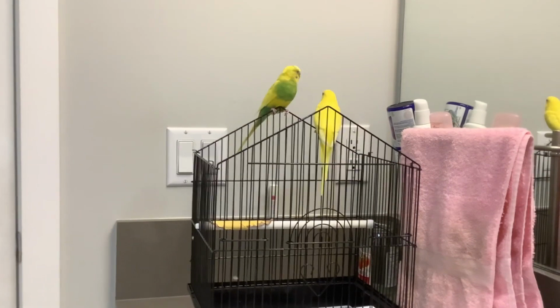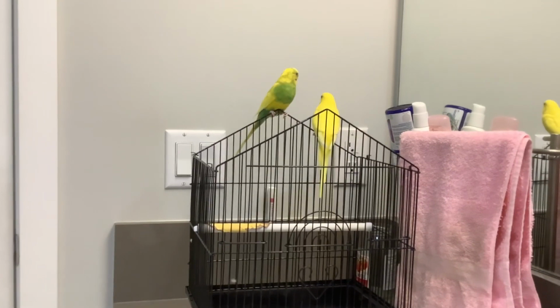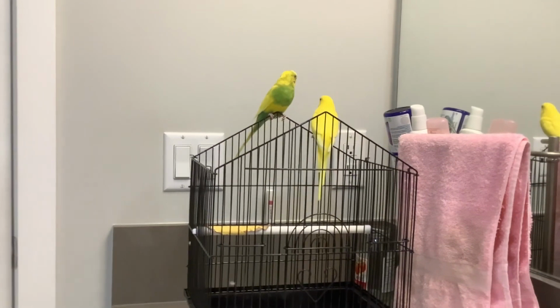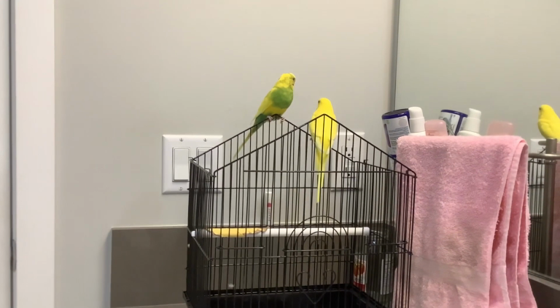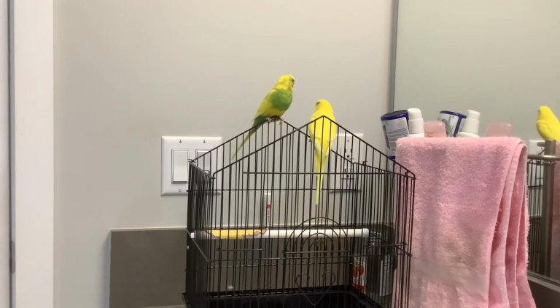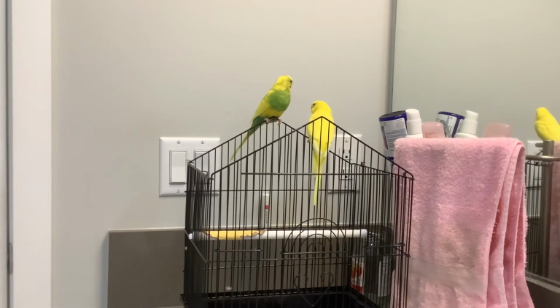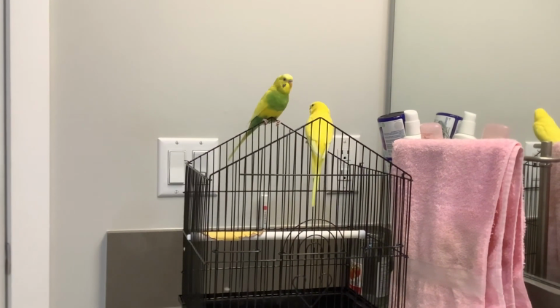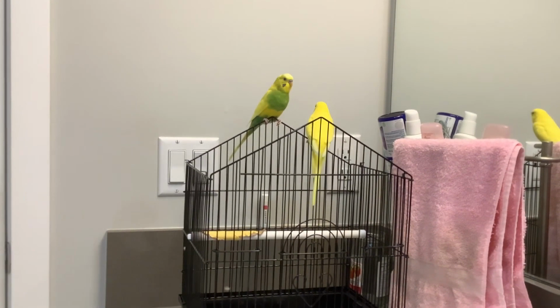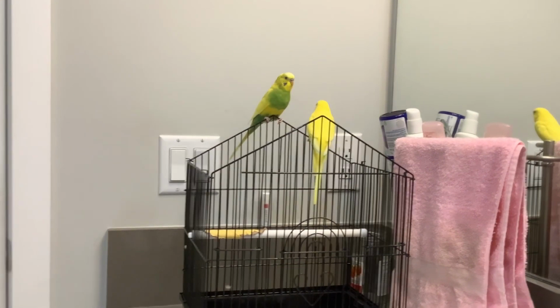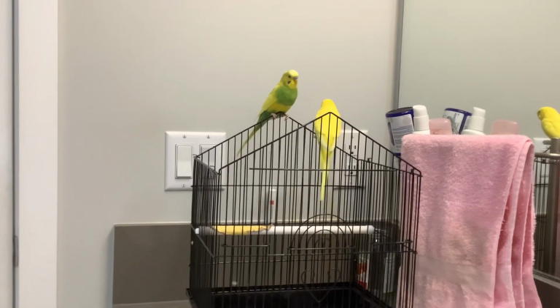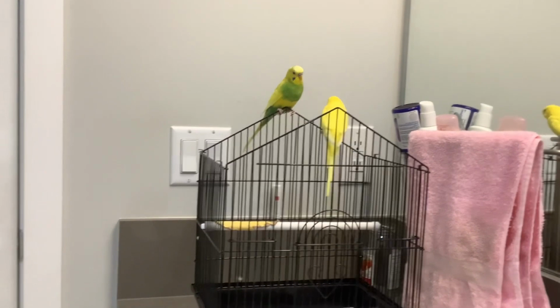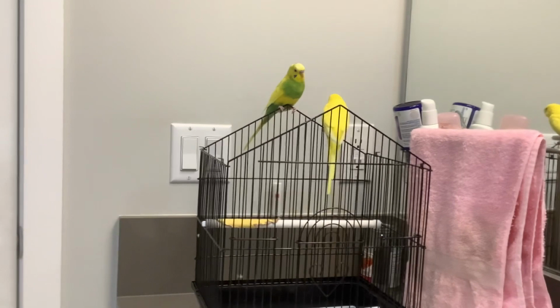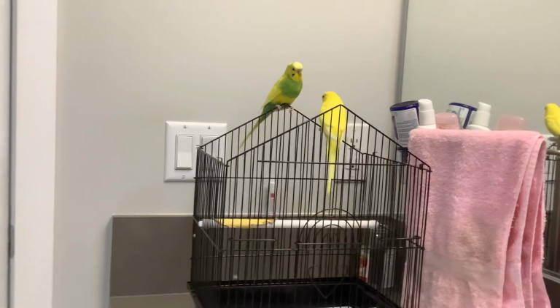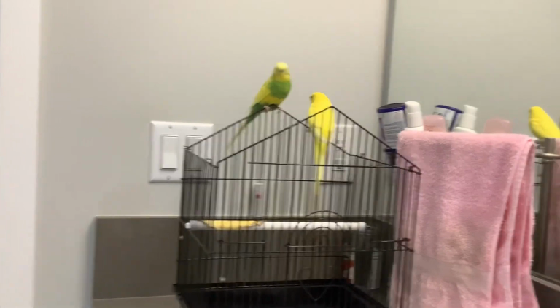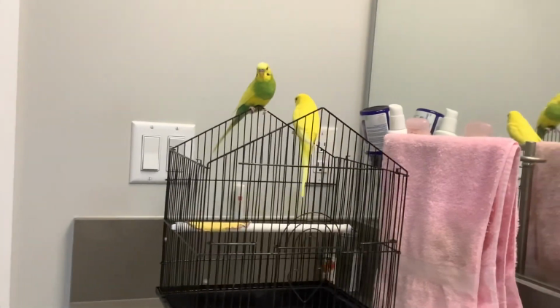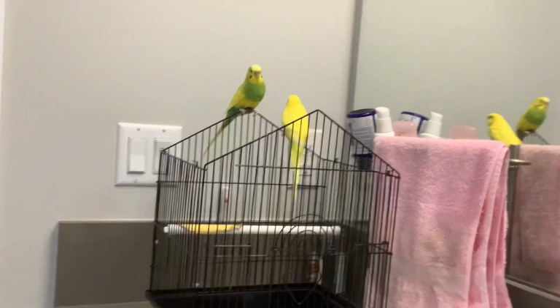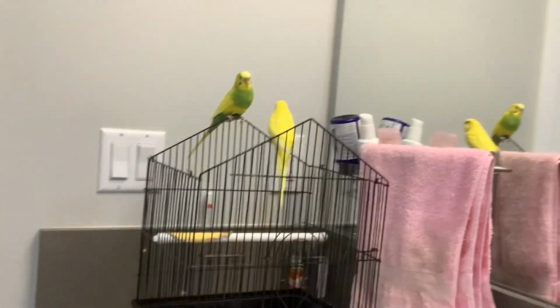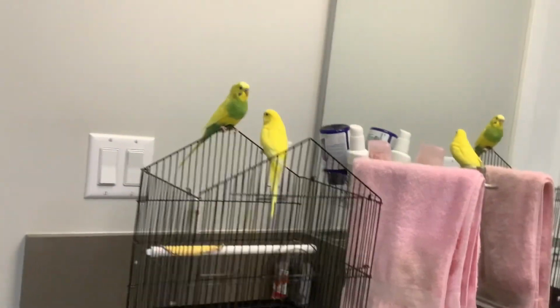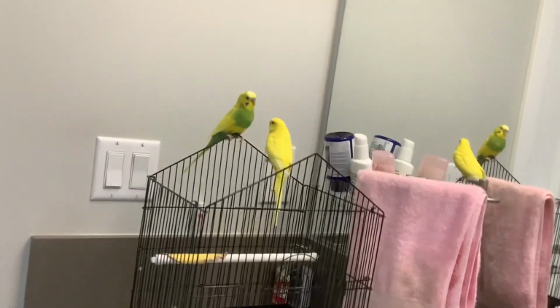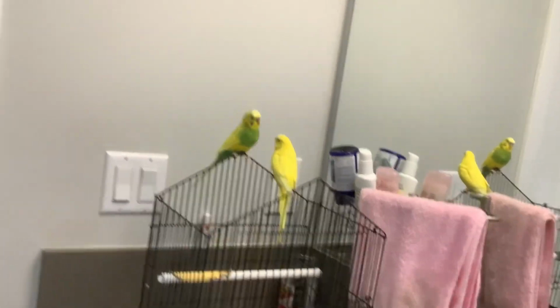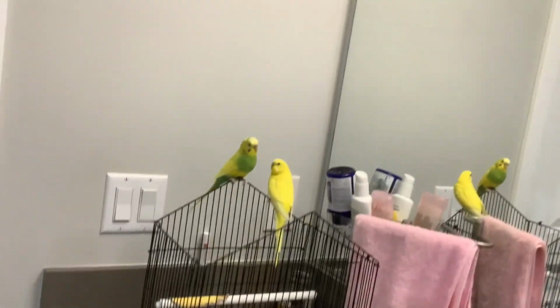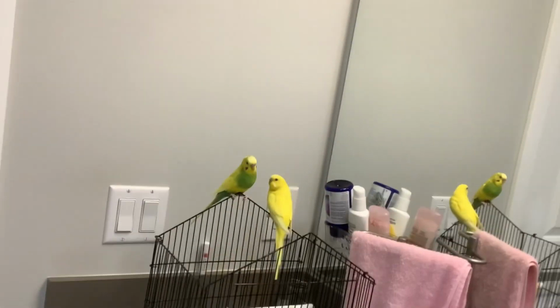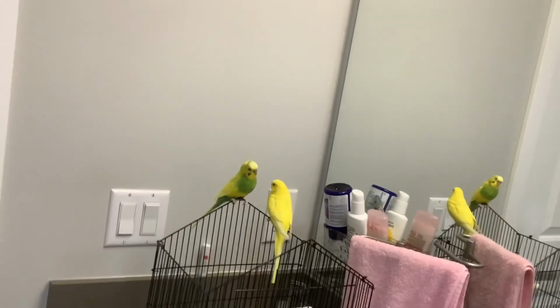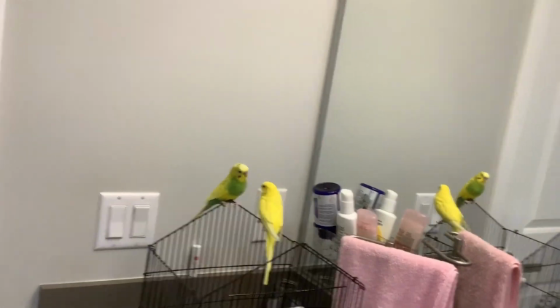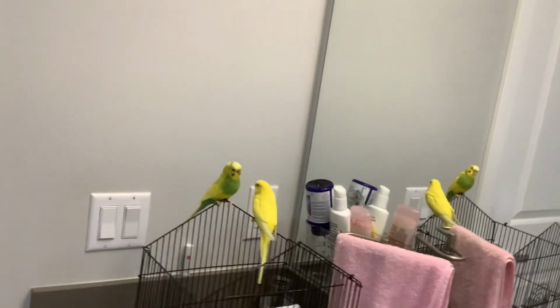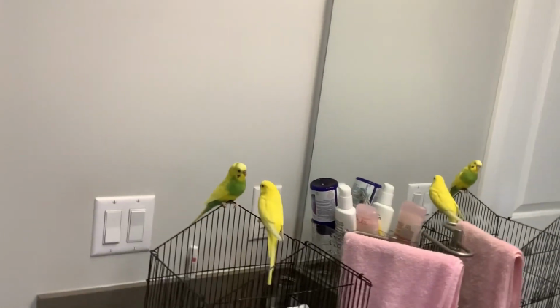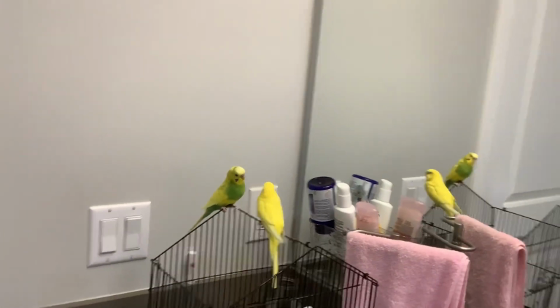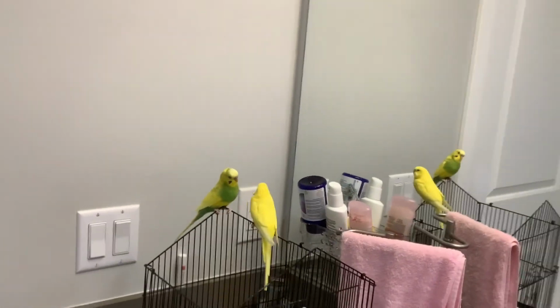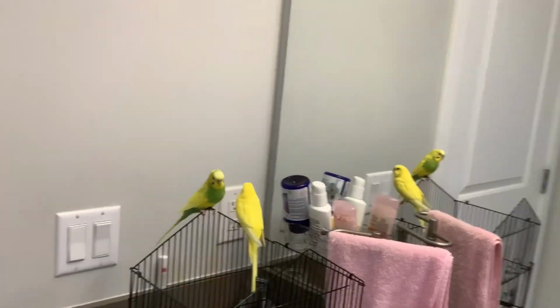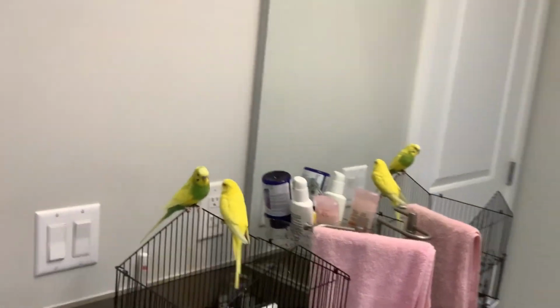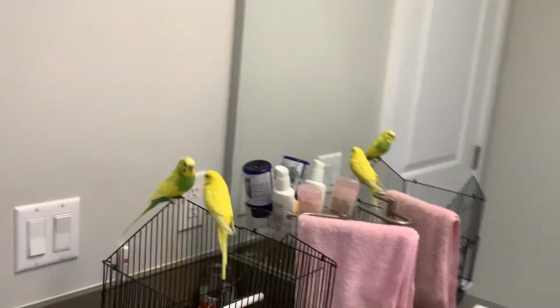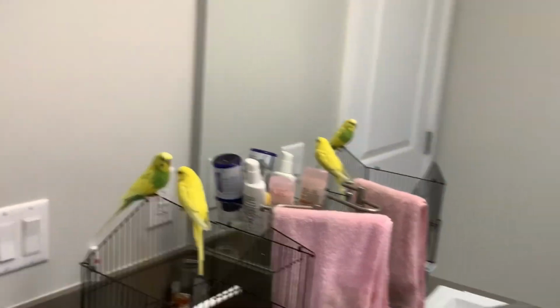Now that they've settled down a little bit, I'm going to take the roof of their cage.